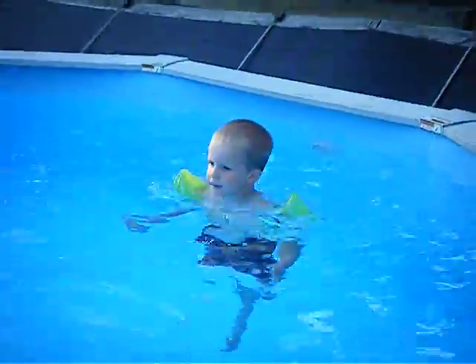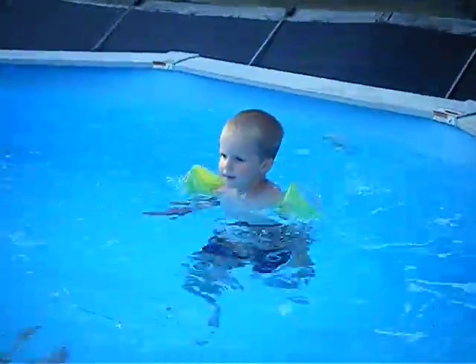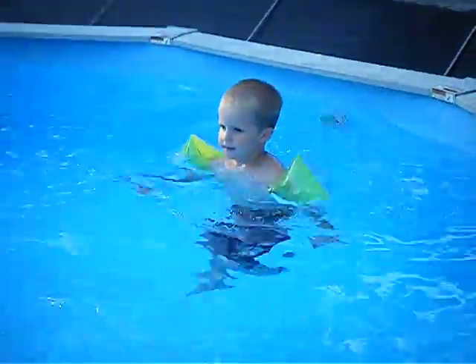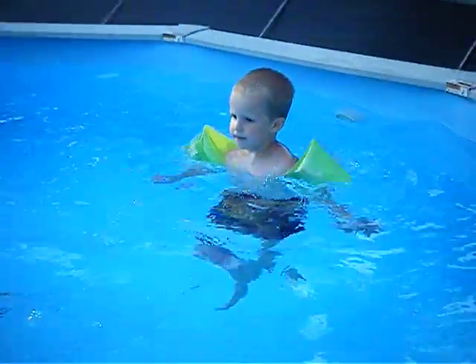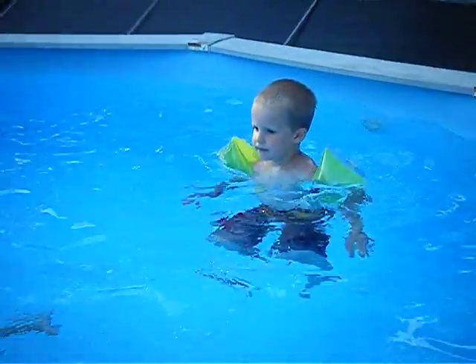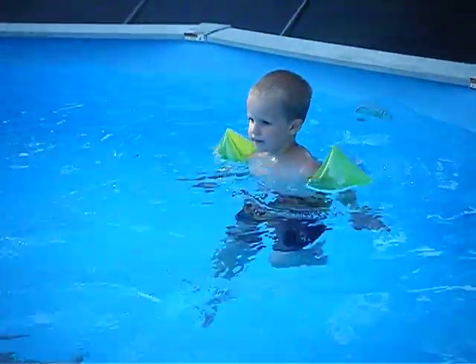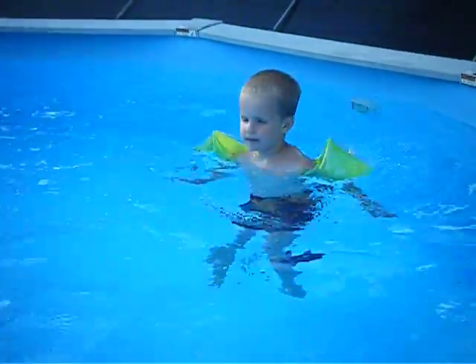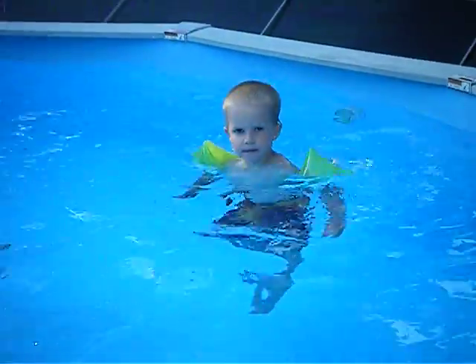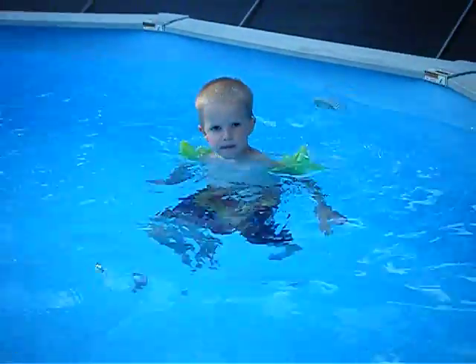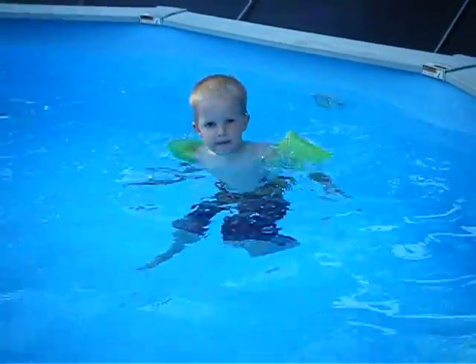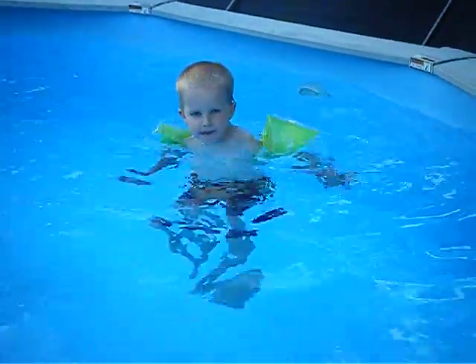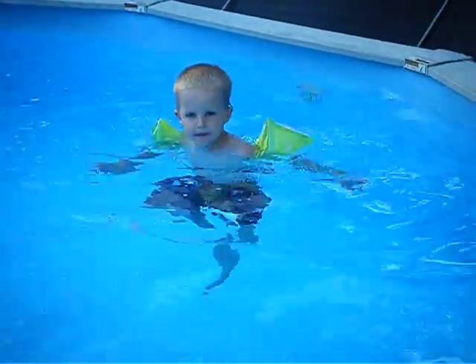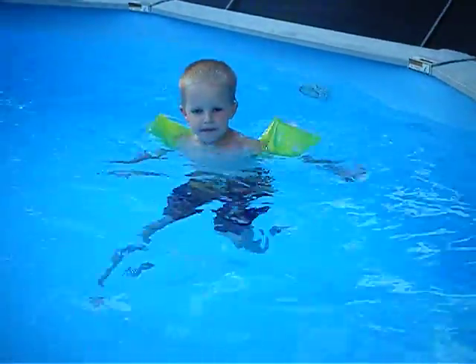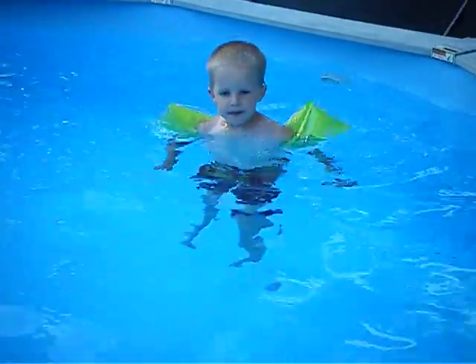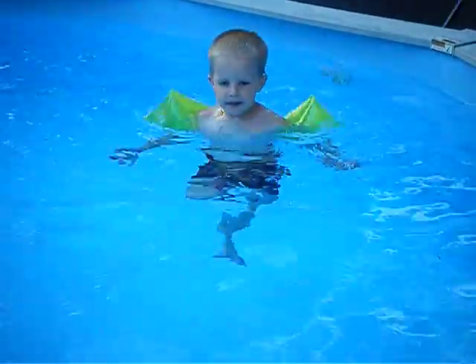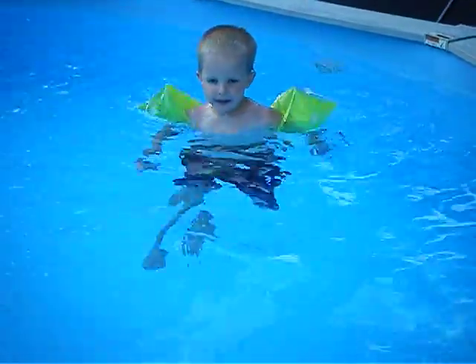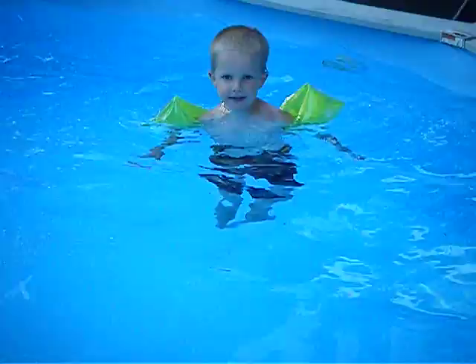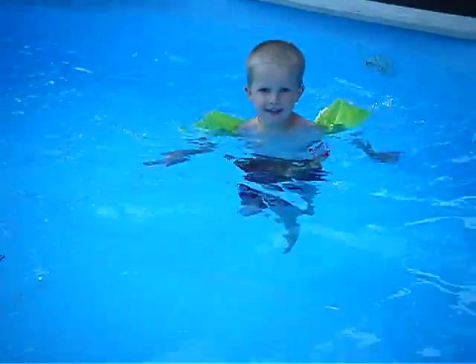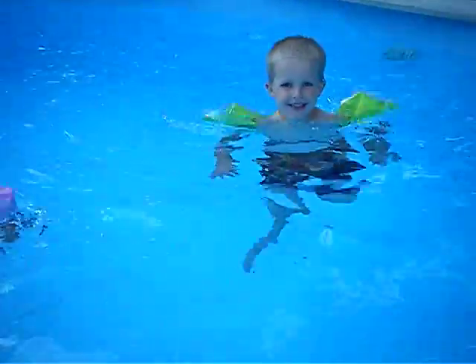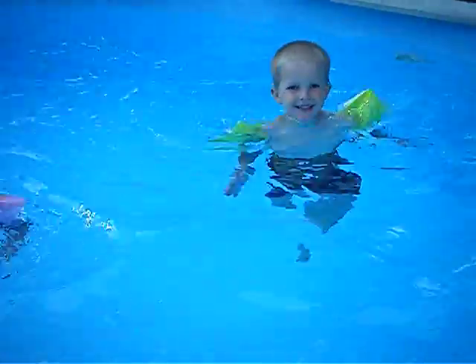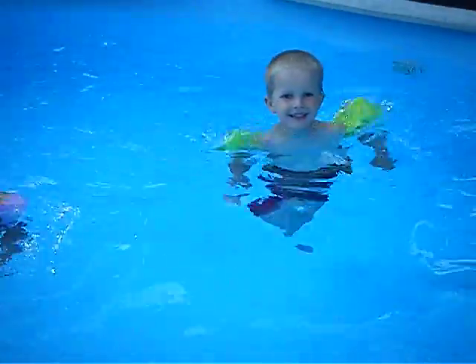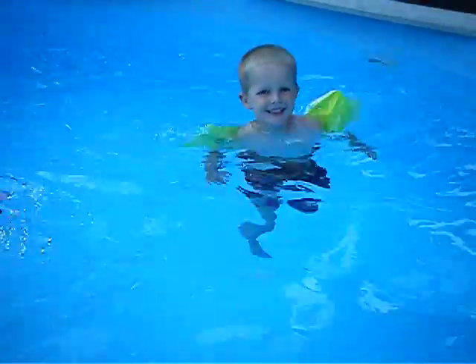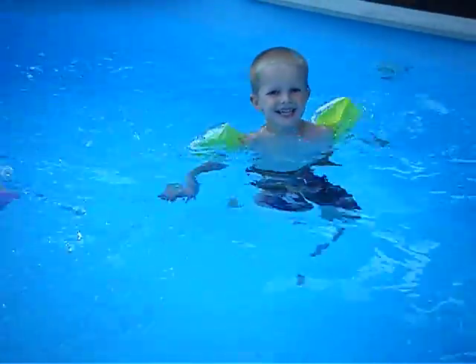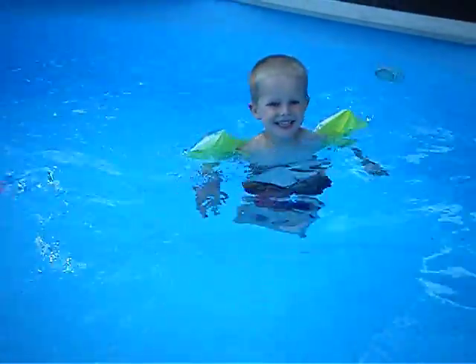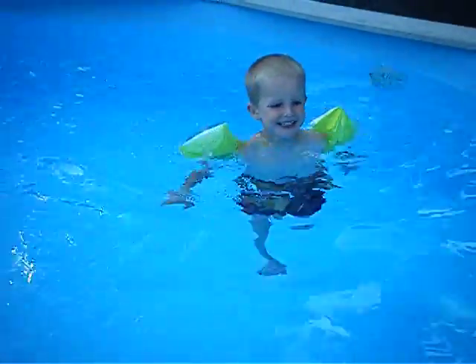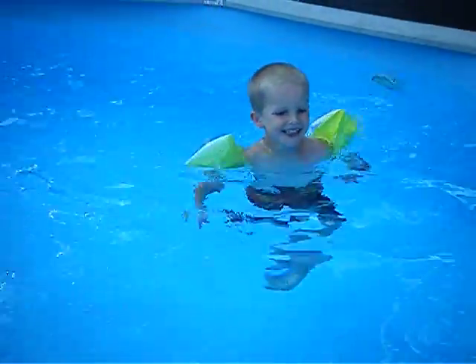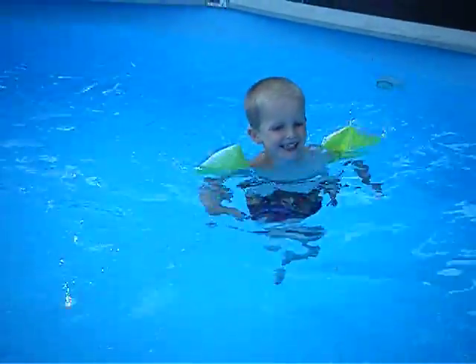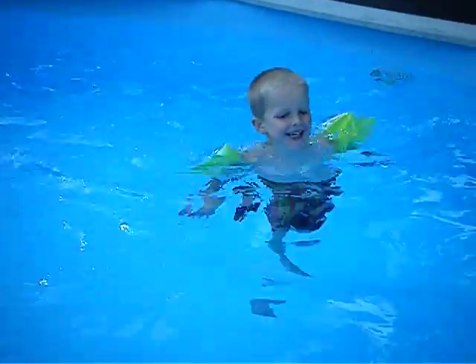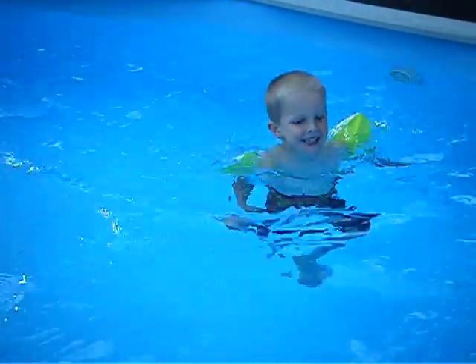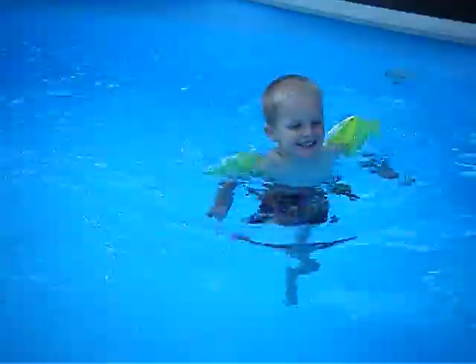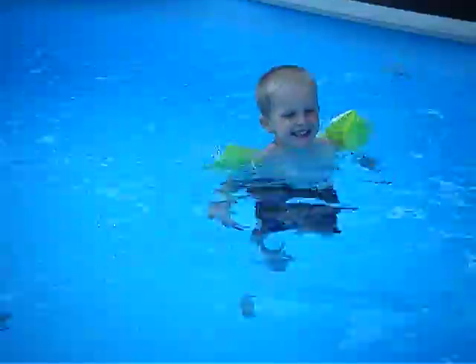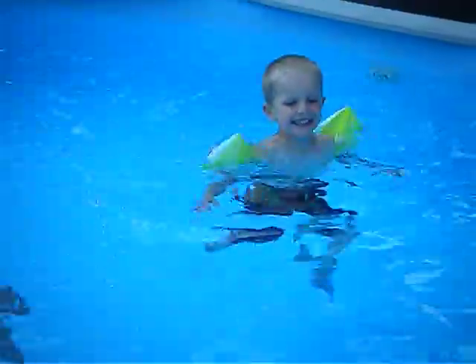Okay, come on, Seth. Swim! Woo! Look at you swimming like a big boy.